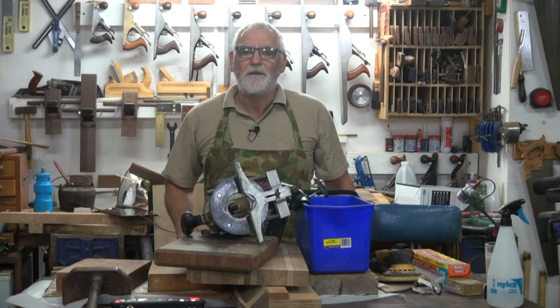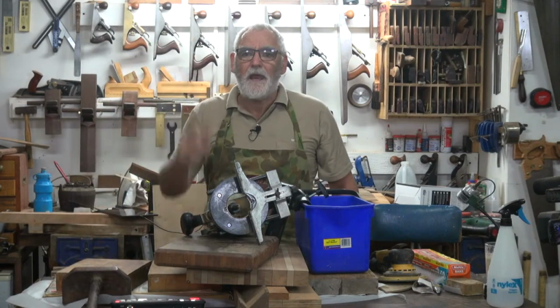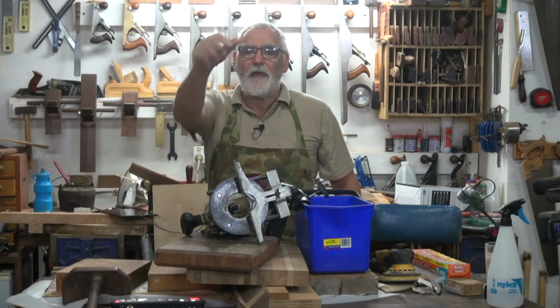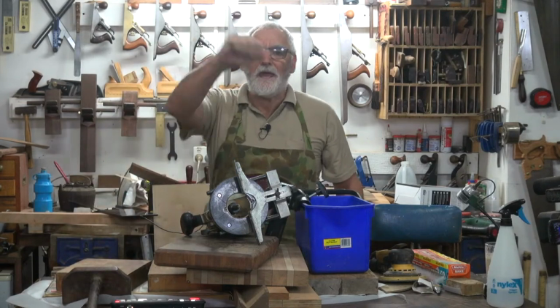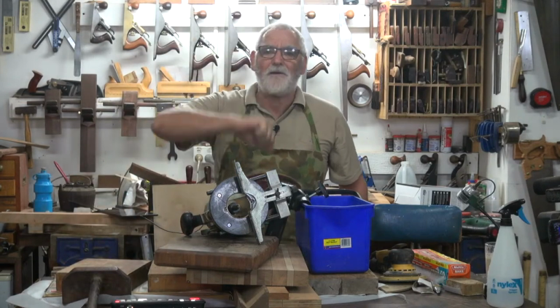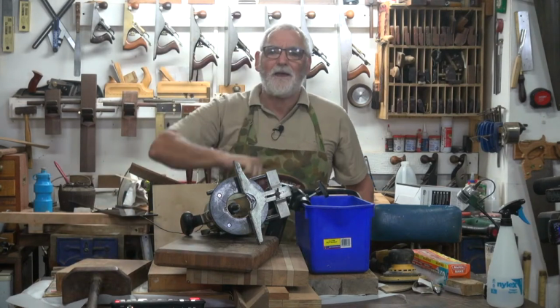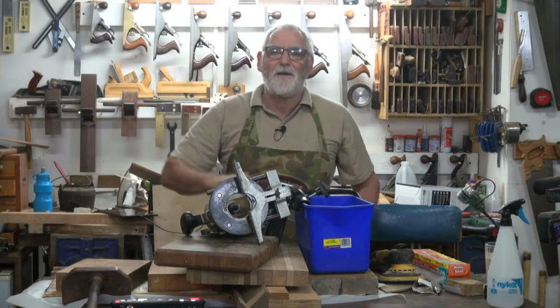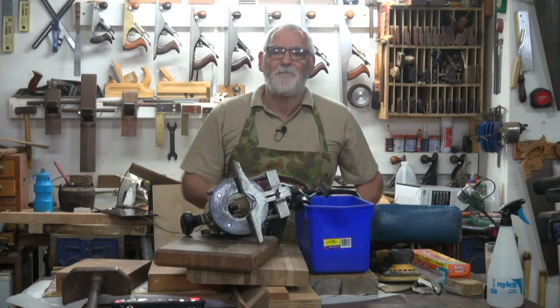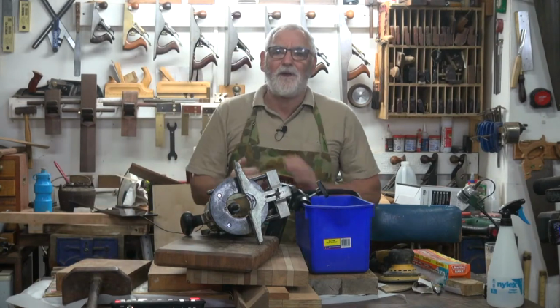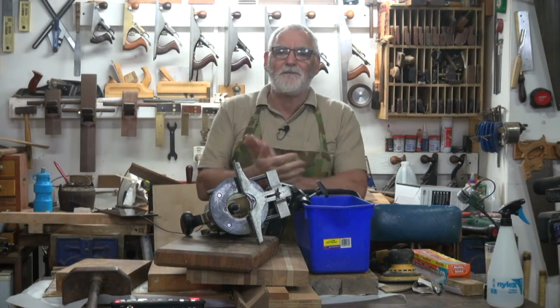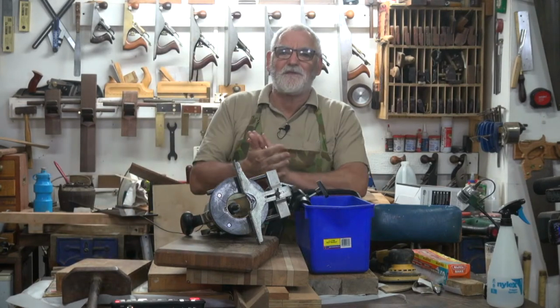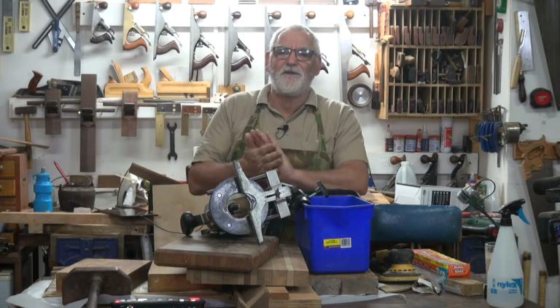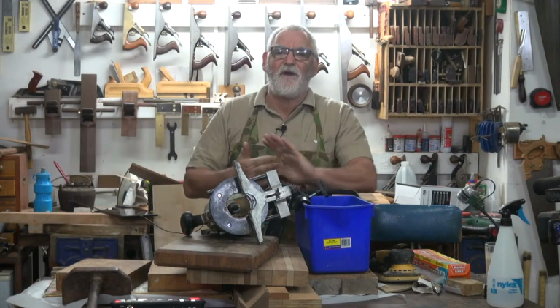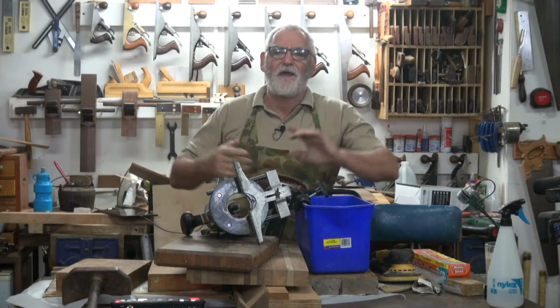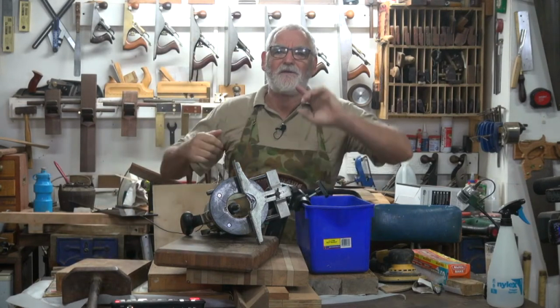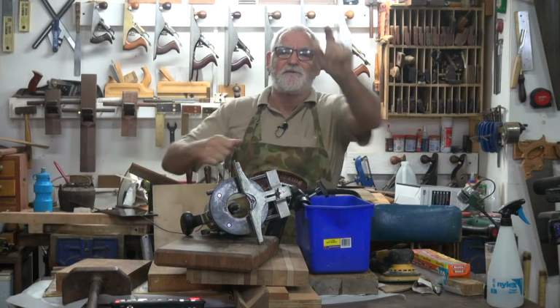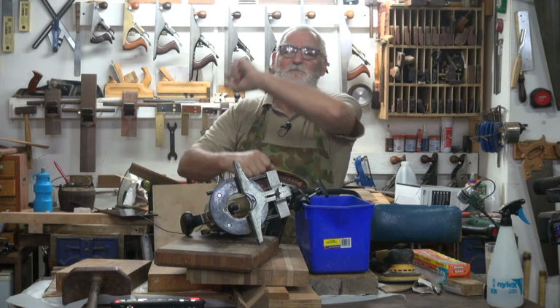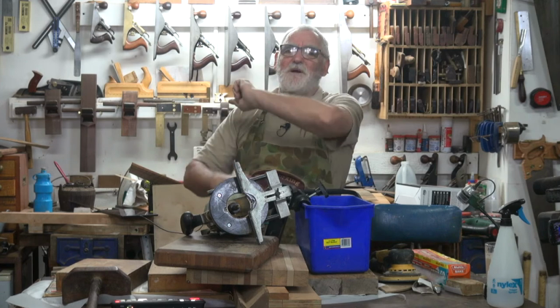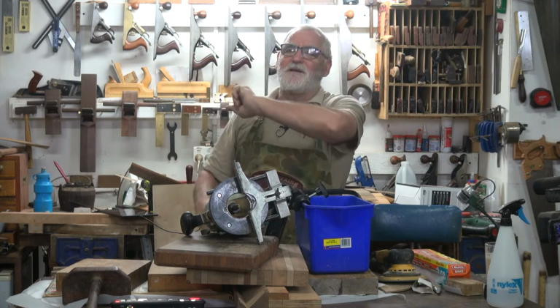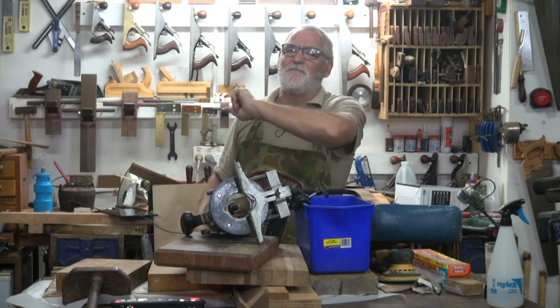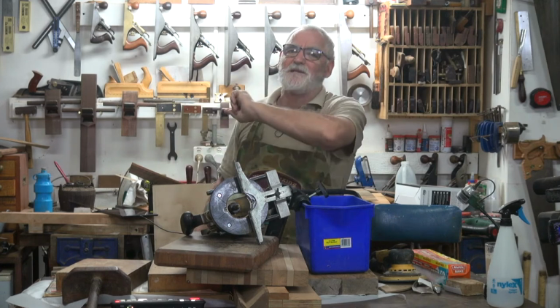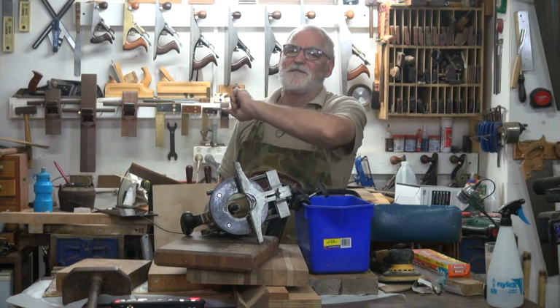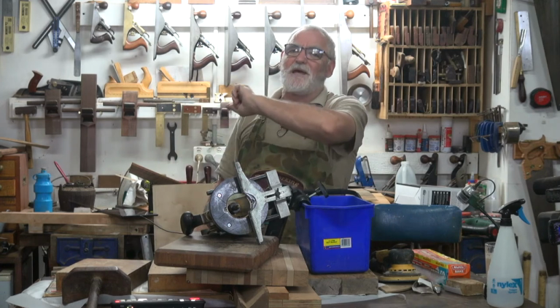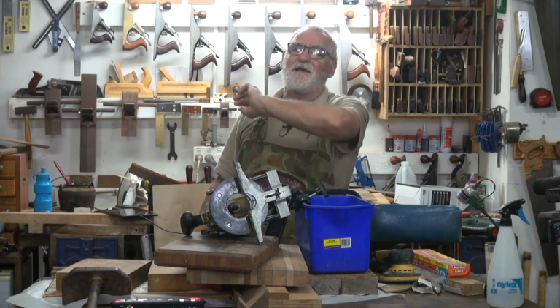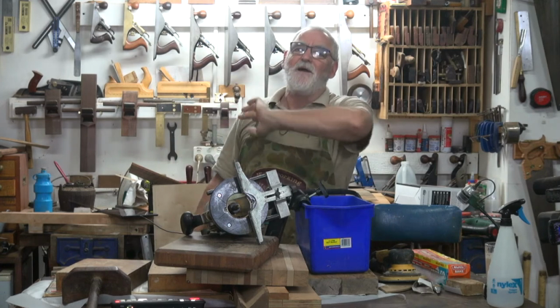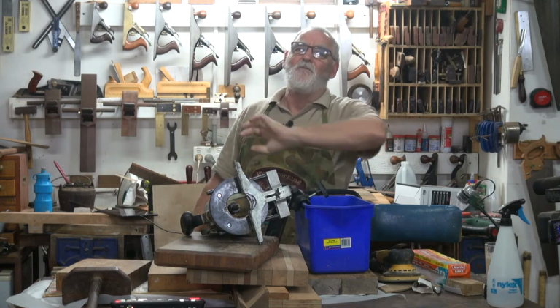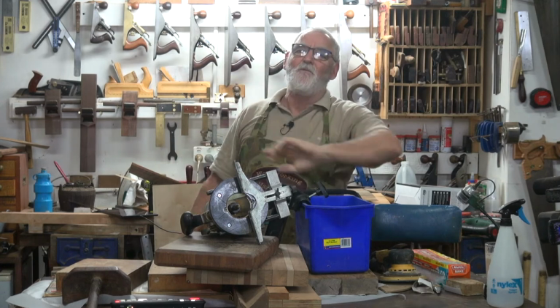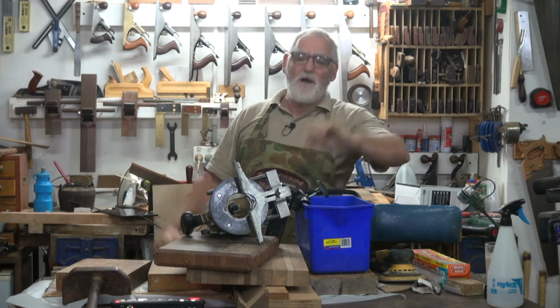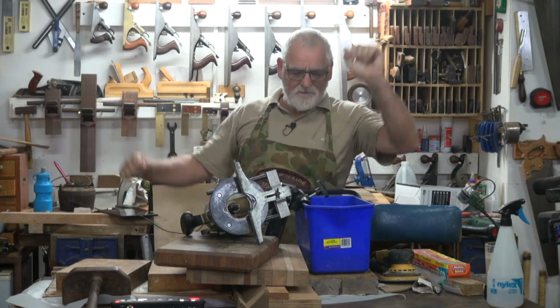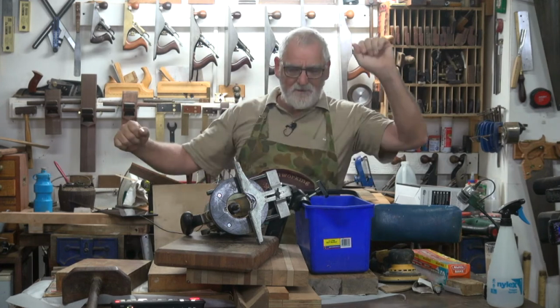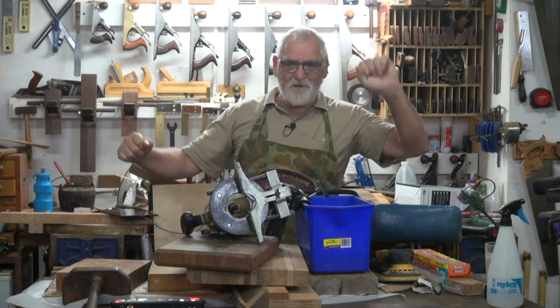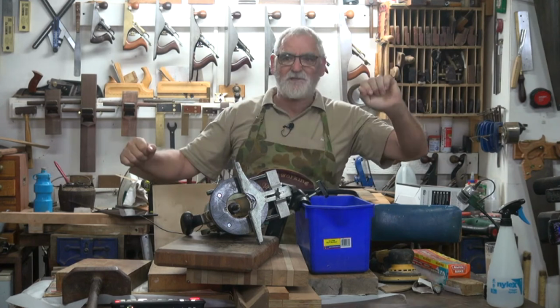G'day, how are ya? My name's Steve Hay, this is Woodworking Masterclass, welcome to the workshop.